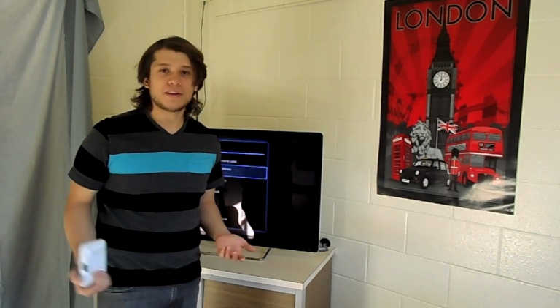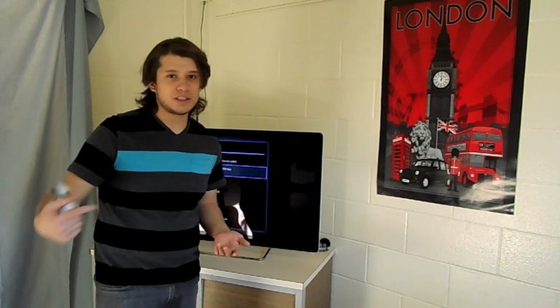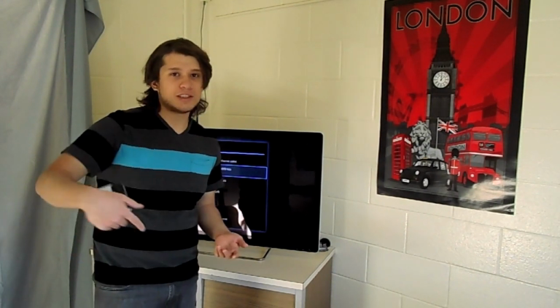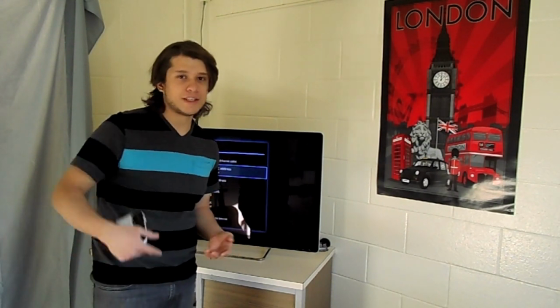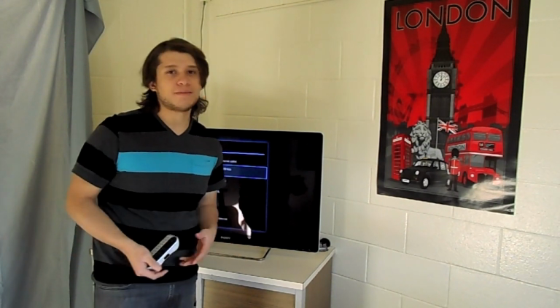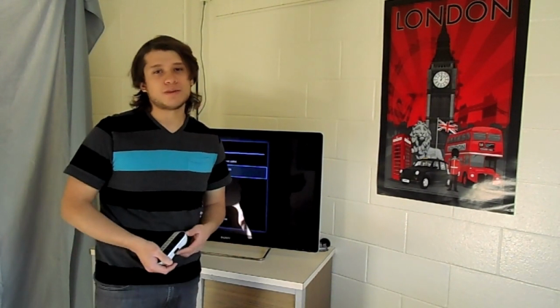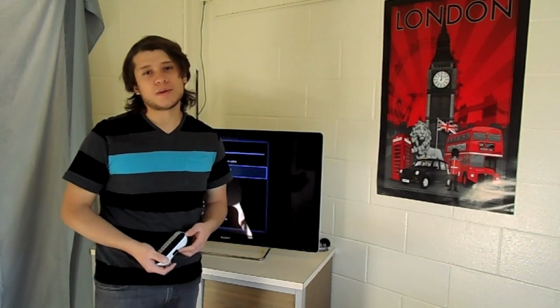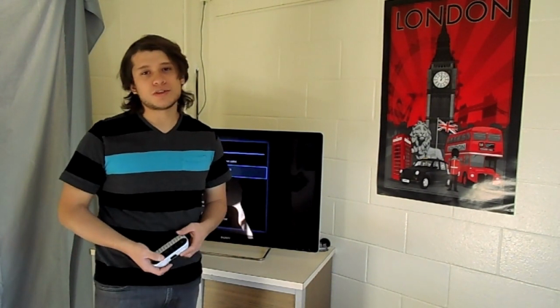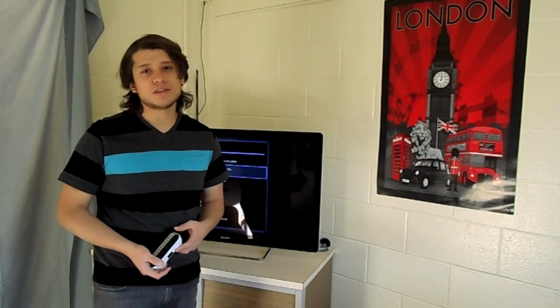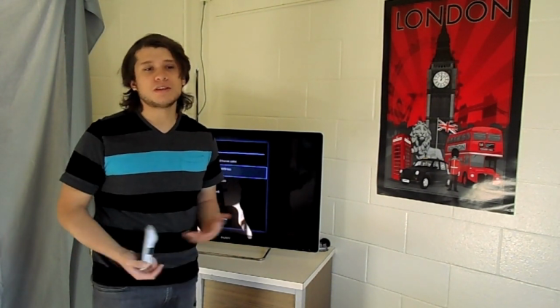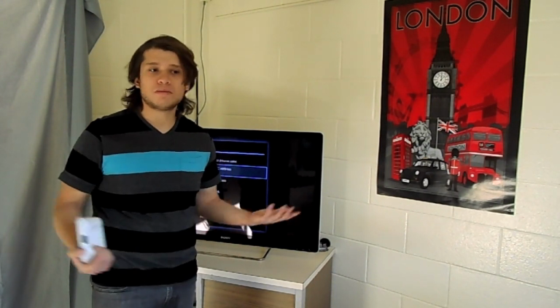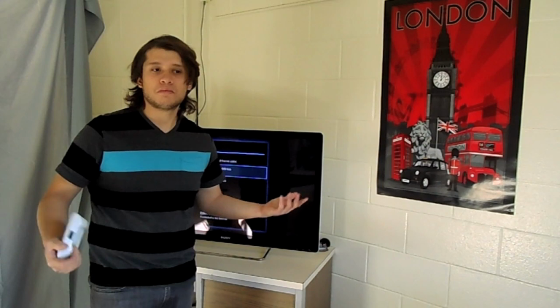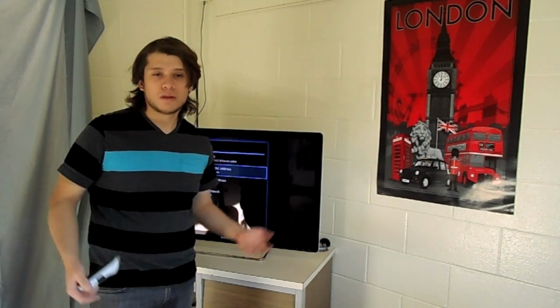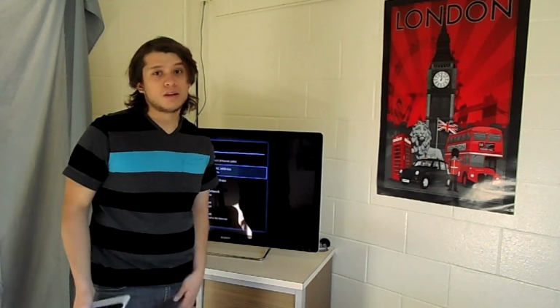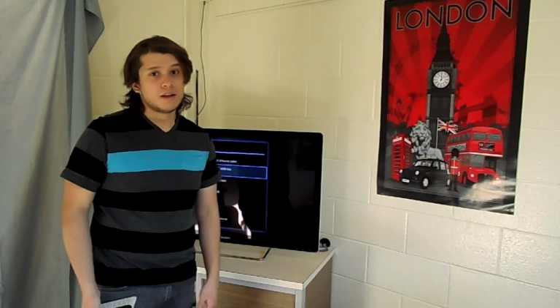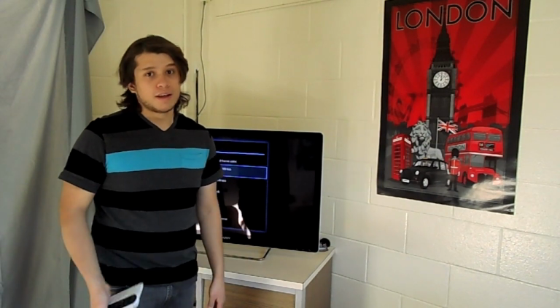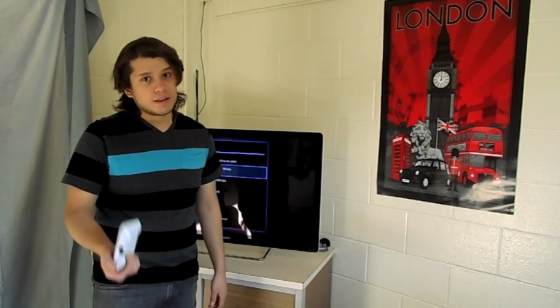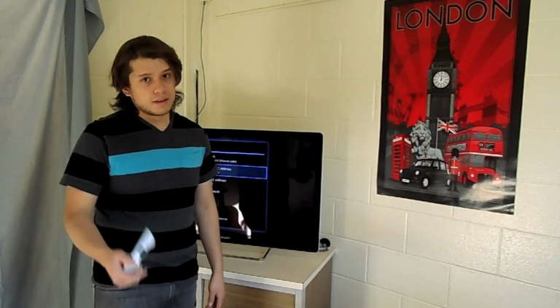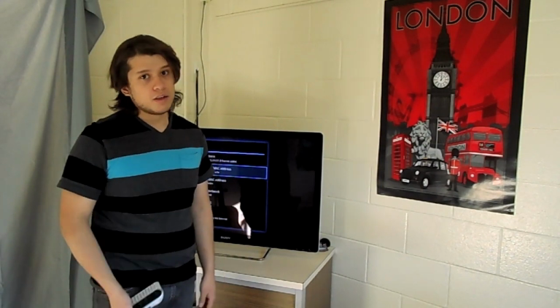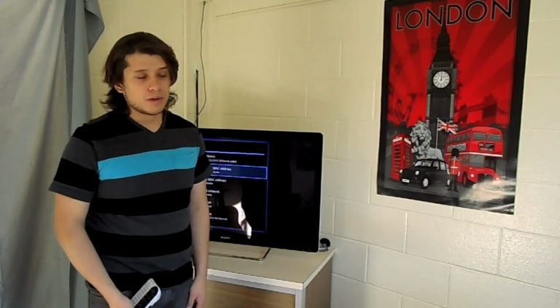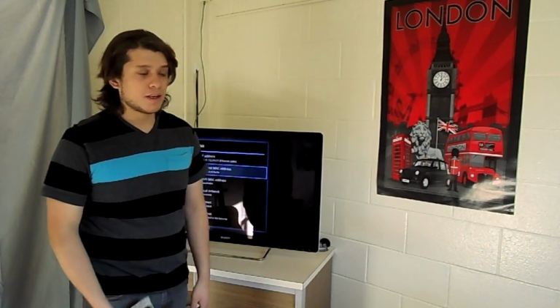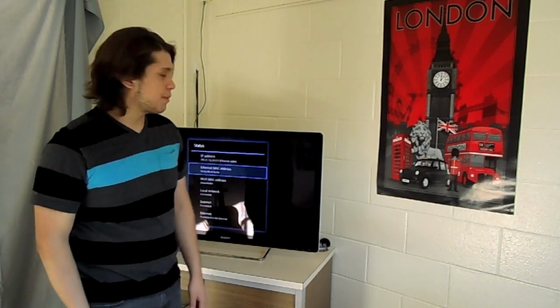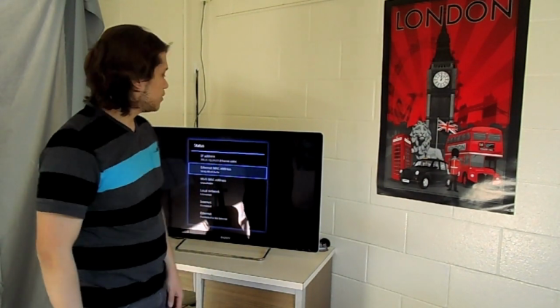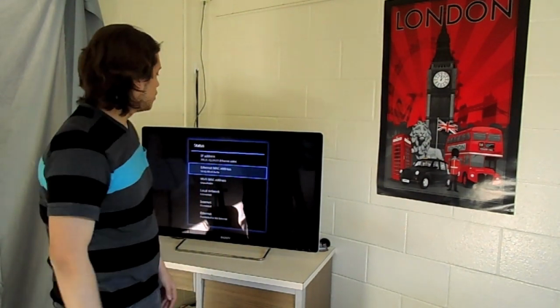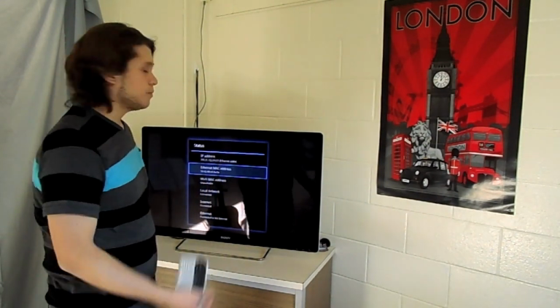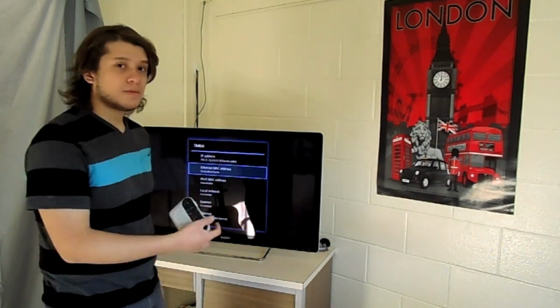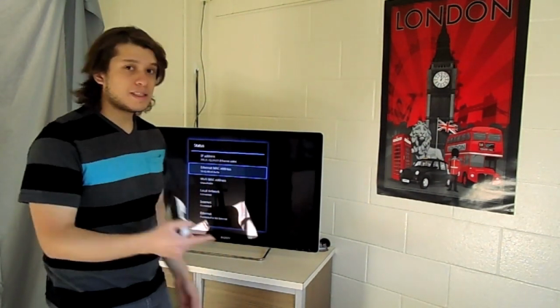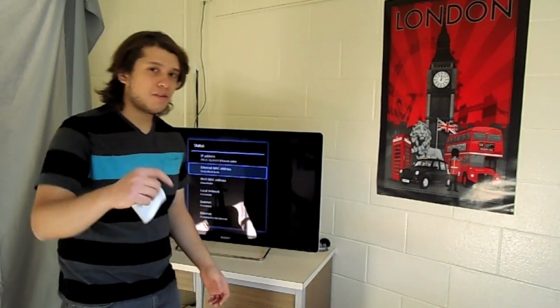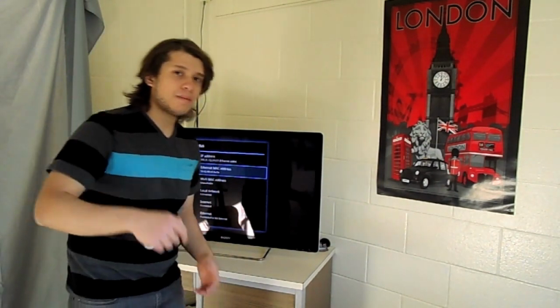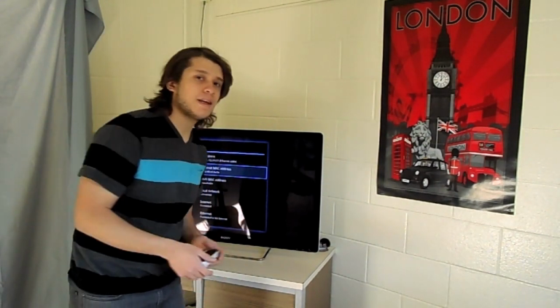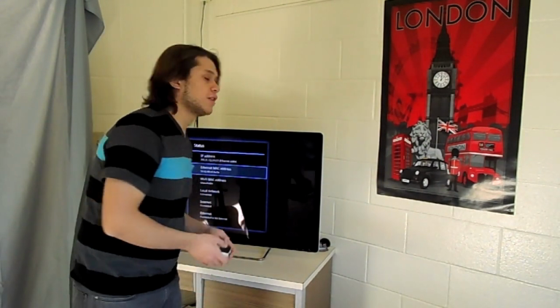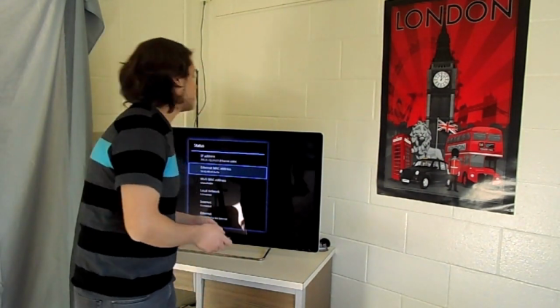Eventually they transferred me to a specialist, and he knew what he was talking about. So this is how you find the MAC address.